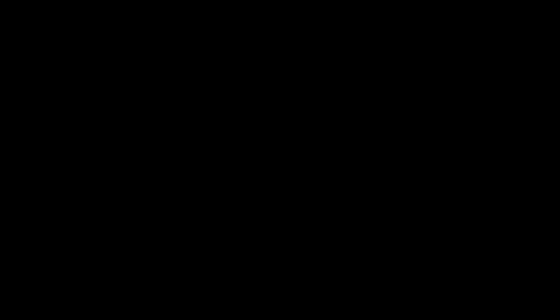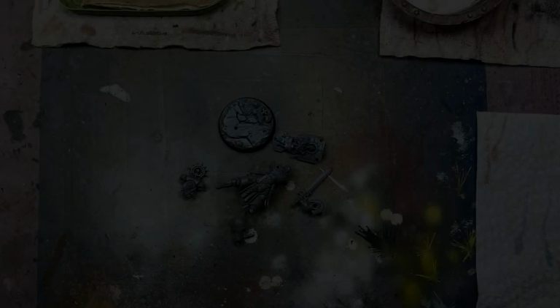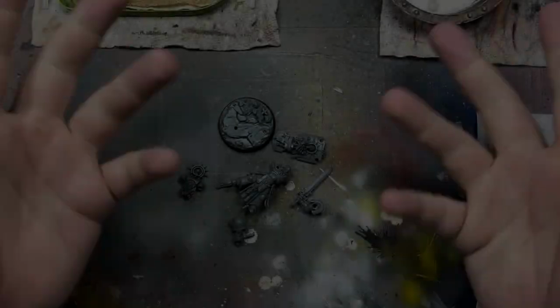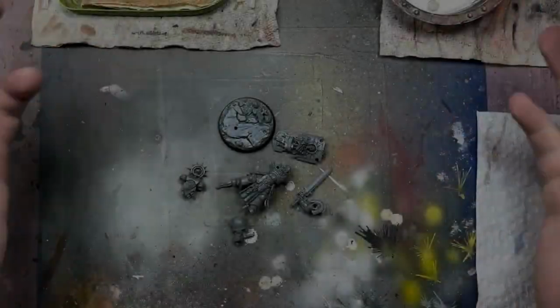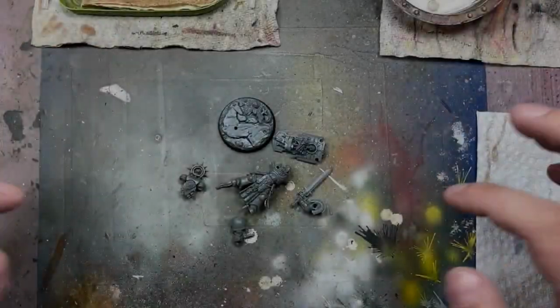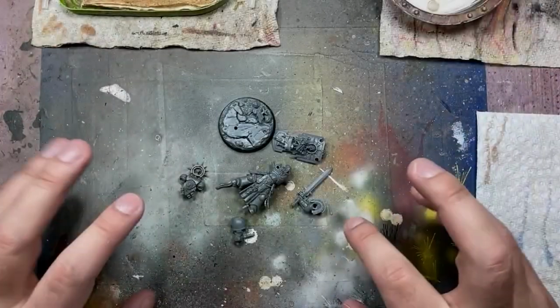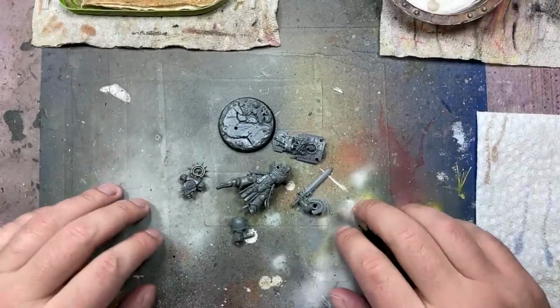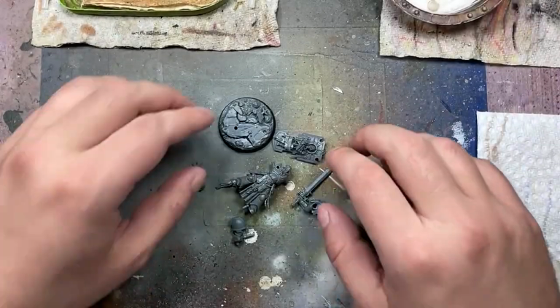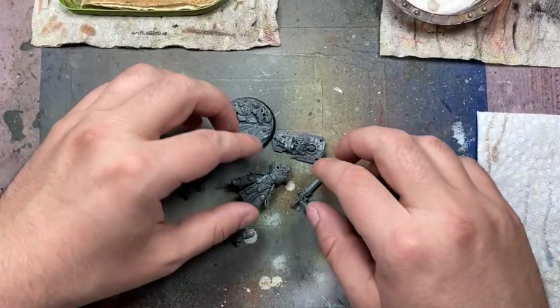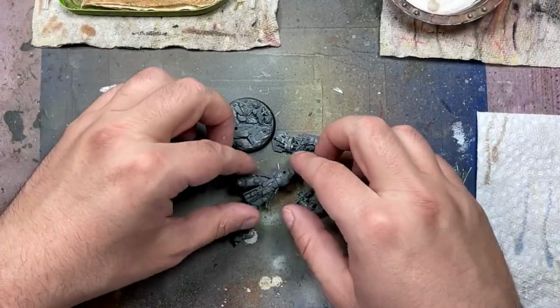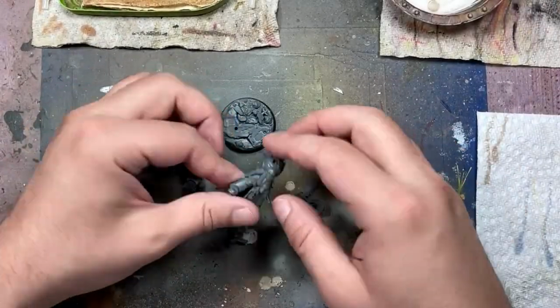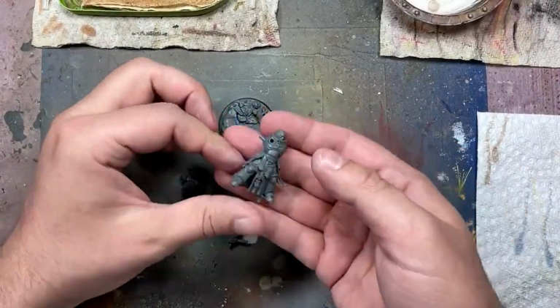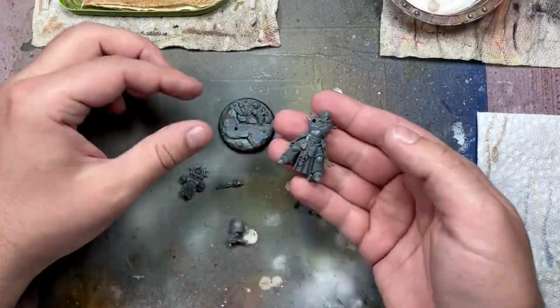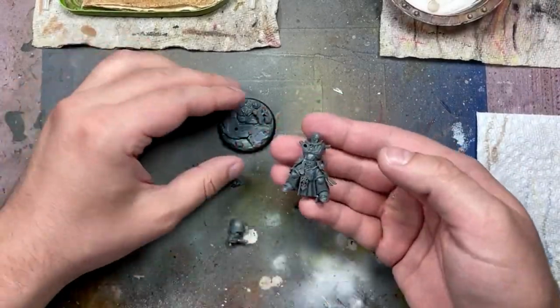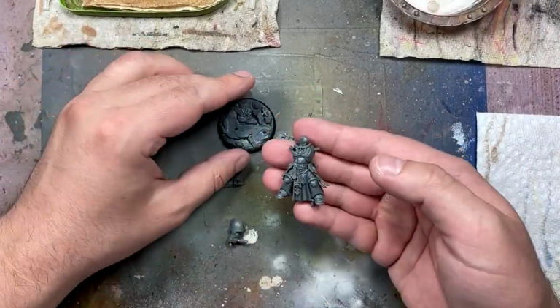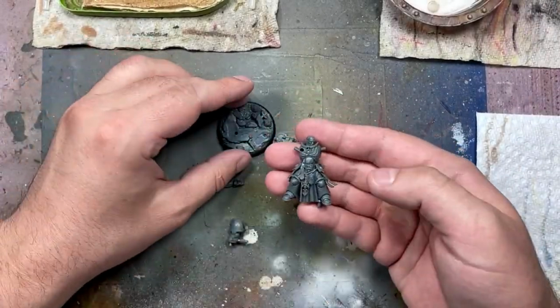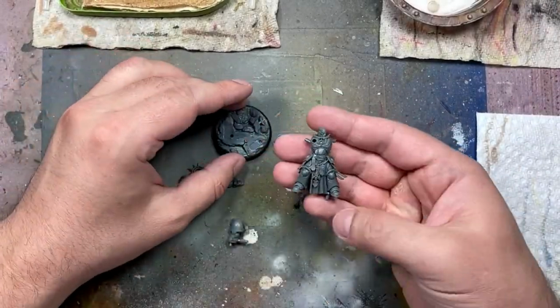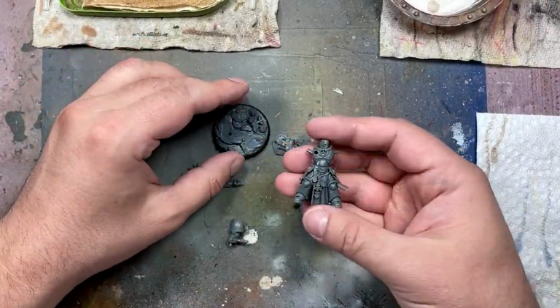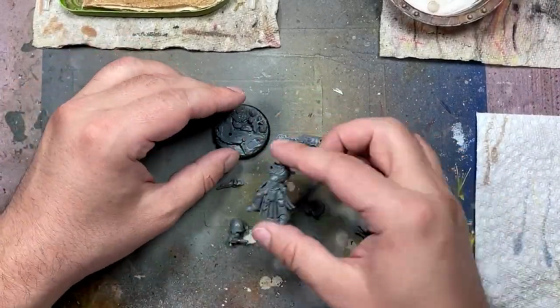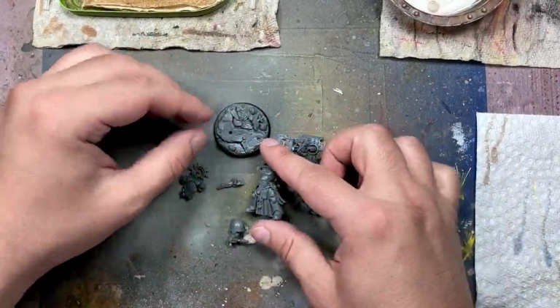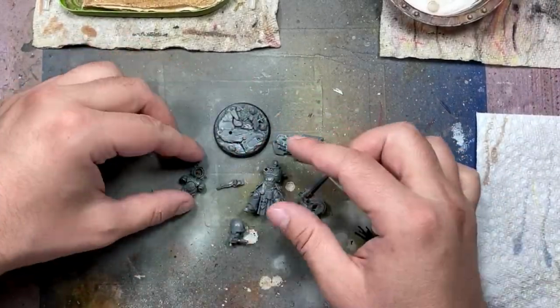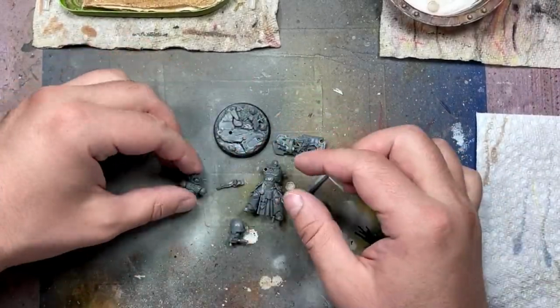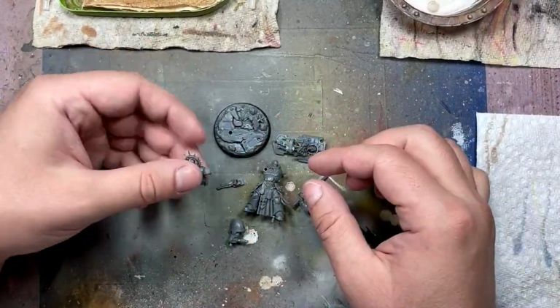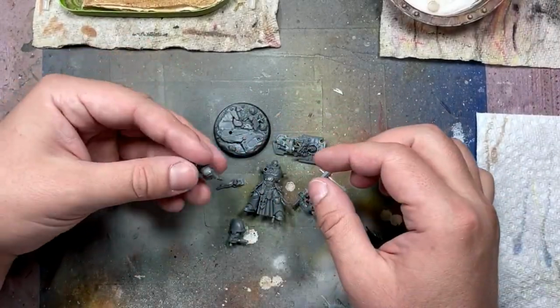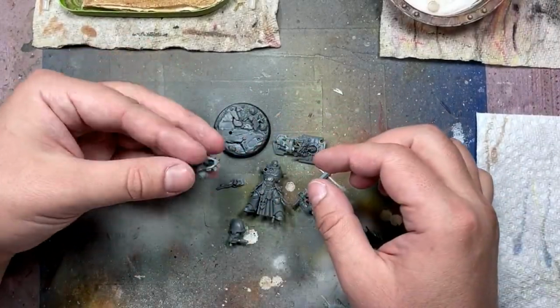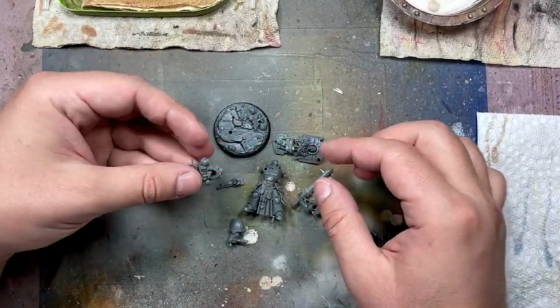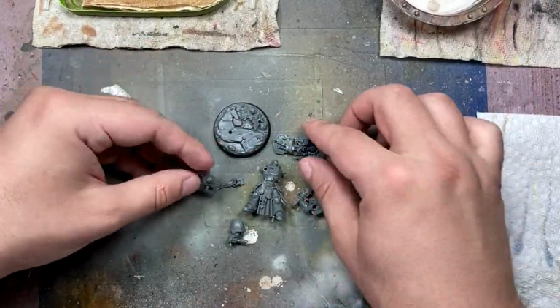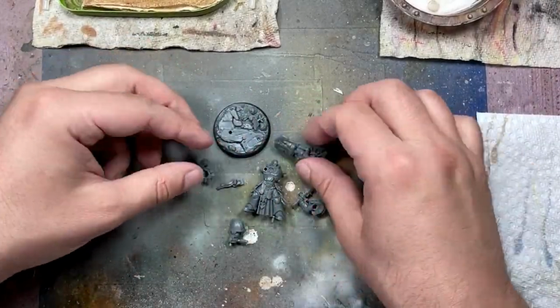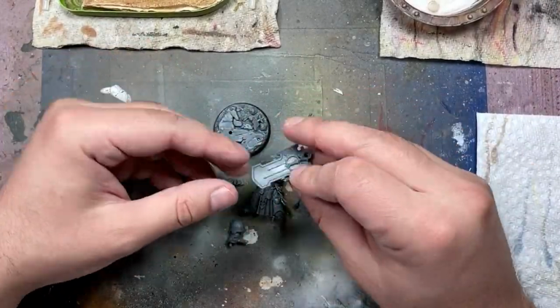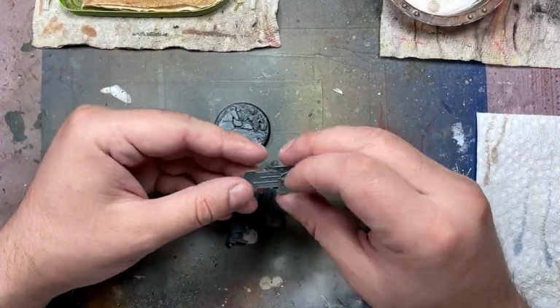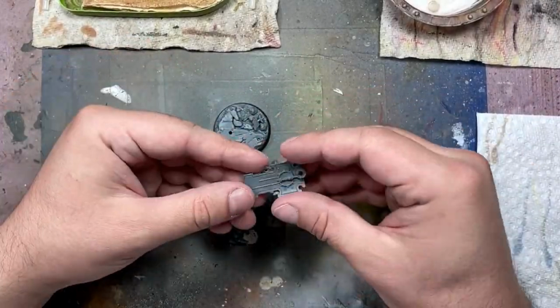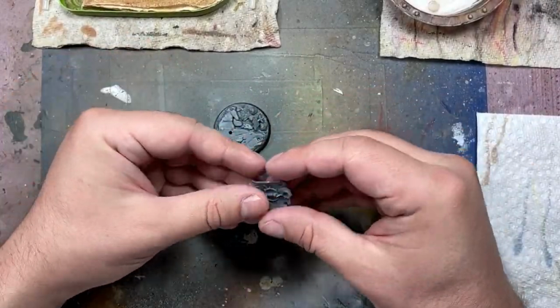Hello everyone and welcome to my channel. Today we're going to be painting up the Primaris Captain from the Indomitus box set.